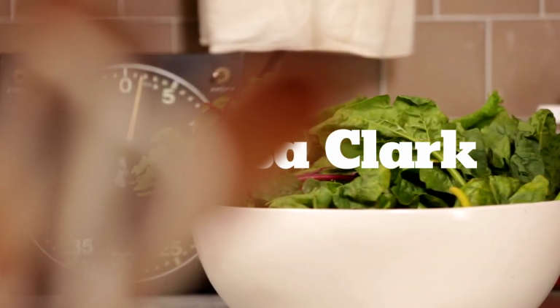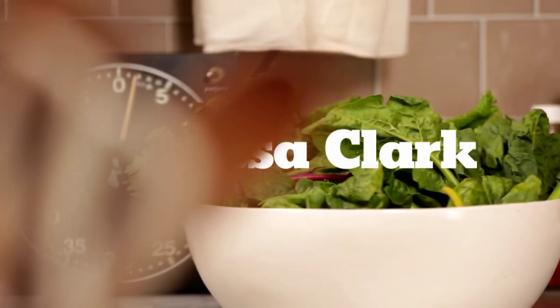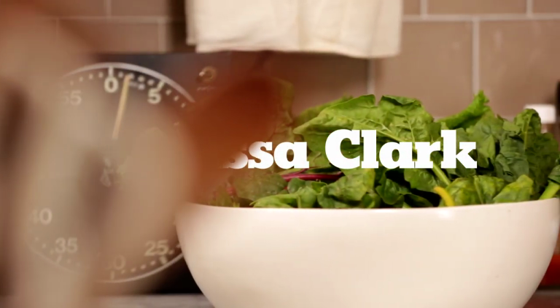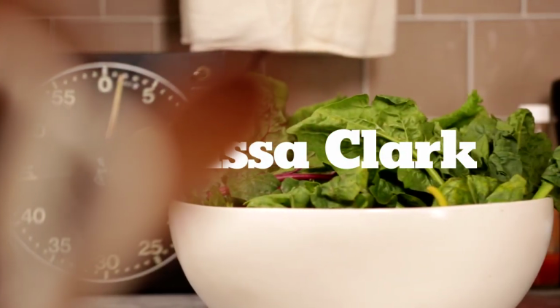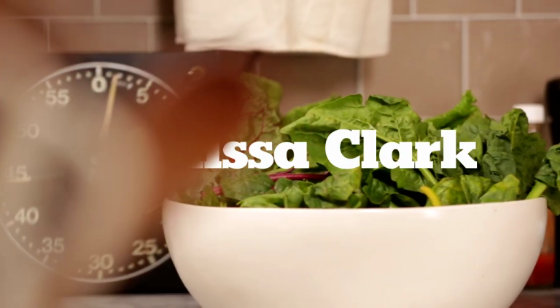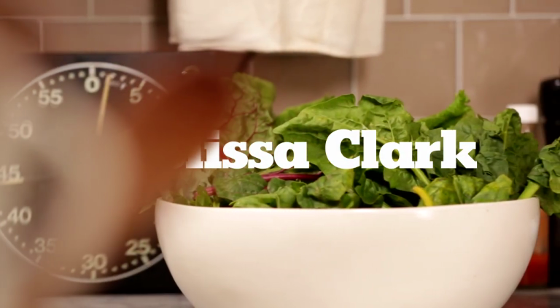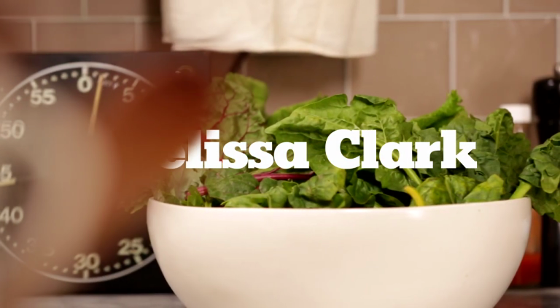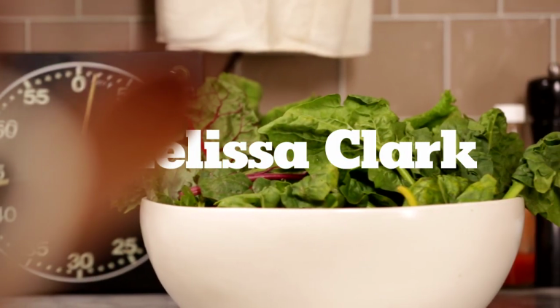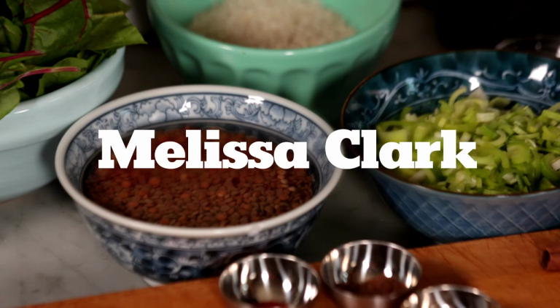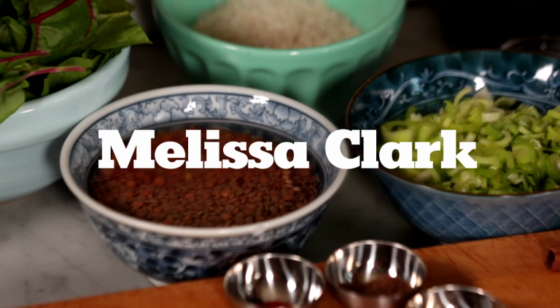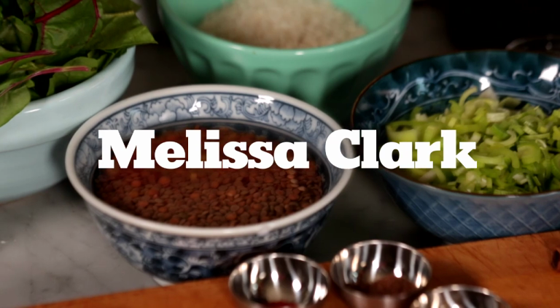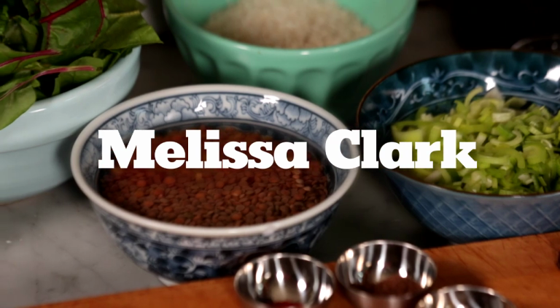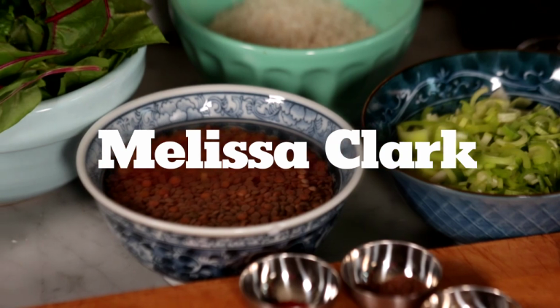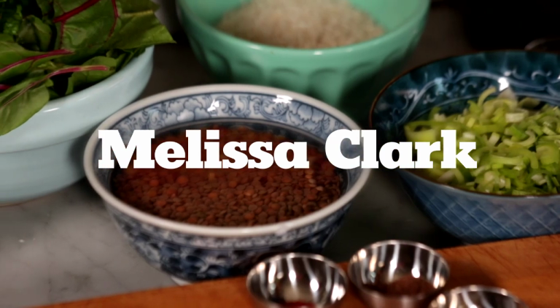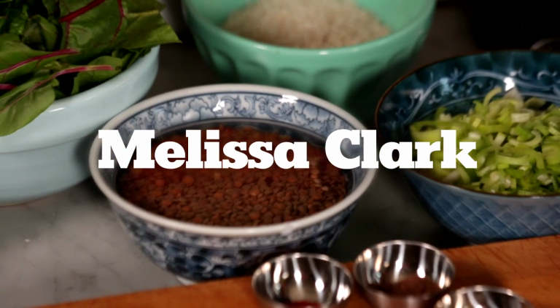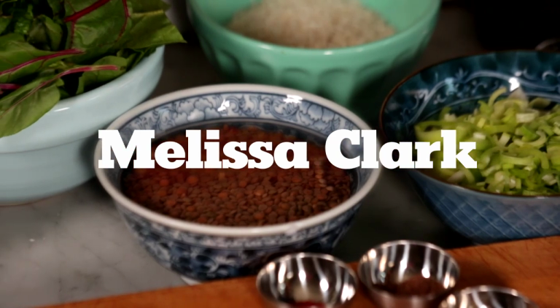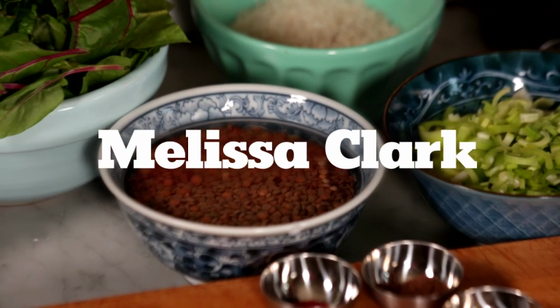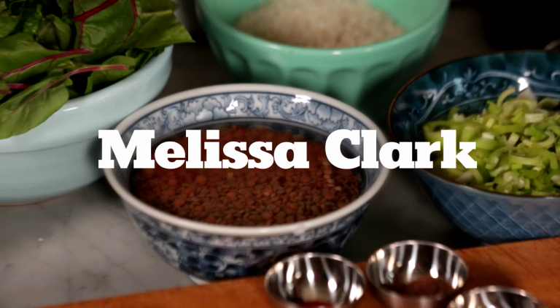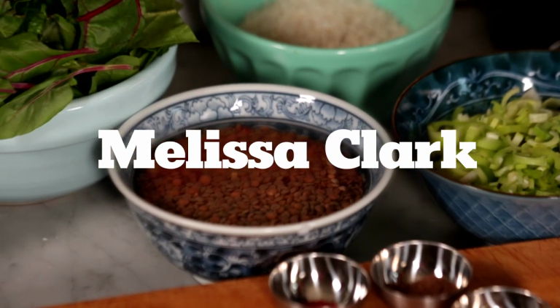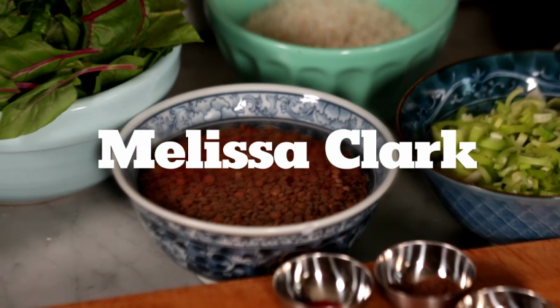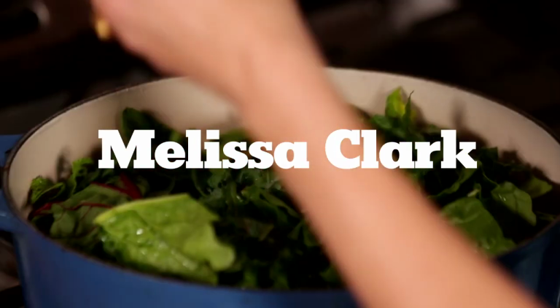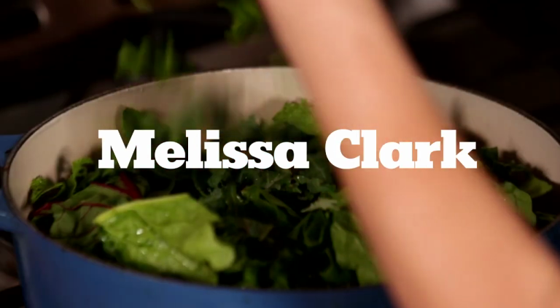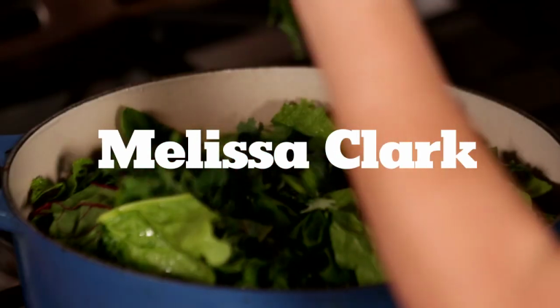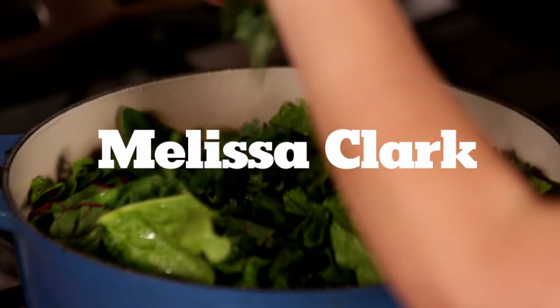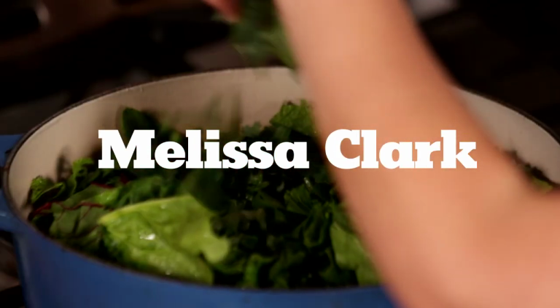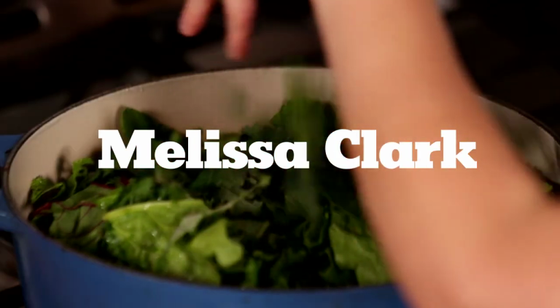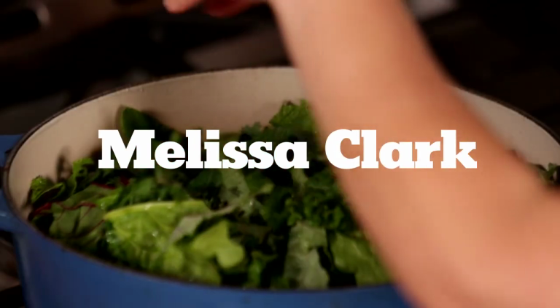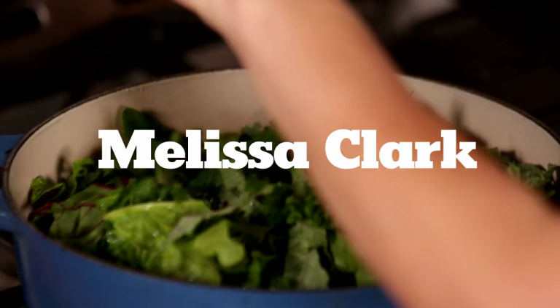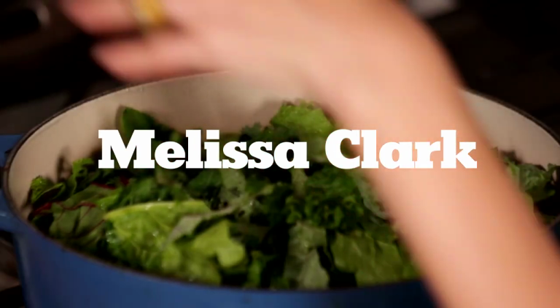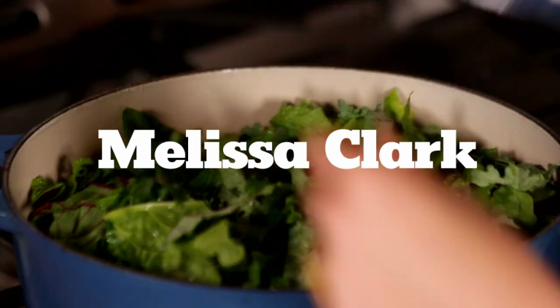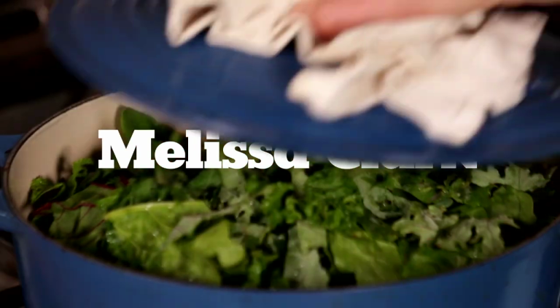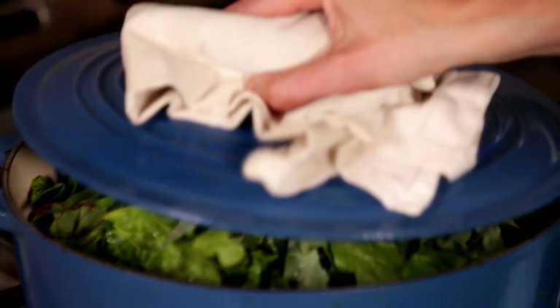Mujadra is a traditional Middle Eastern dish you can make straight from your pantry. I've freshened it up with spring greens.